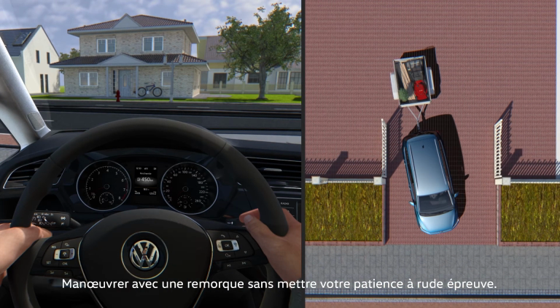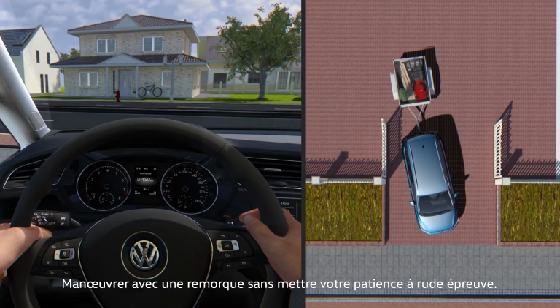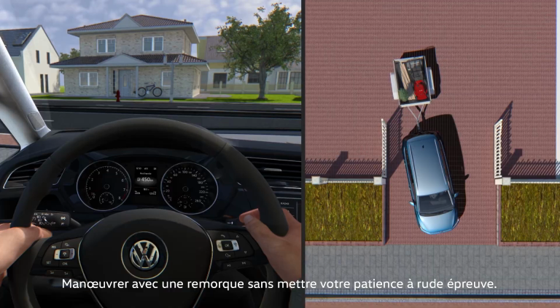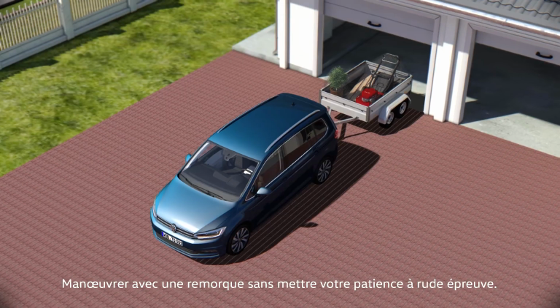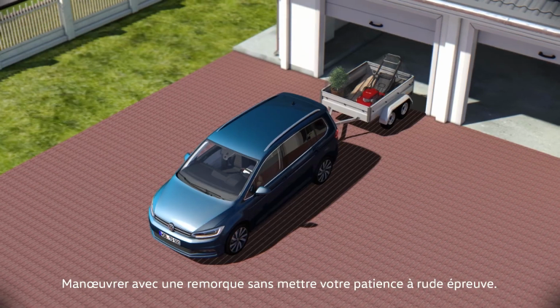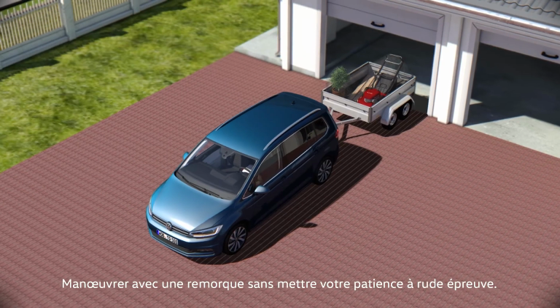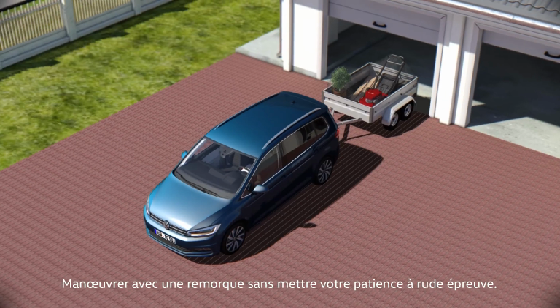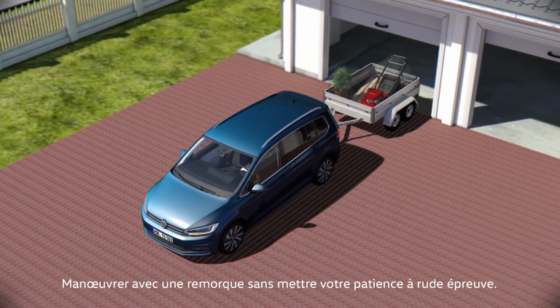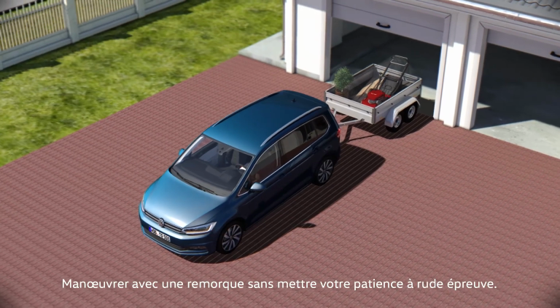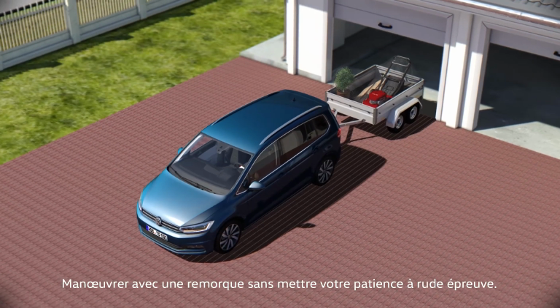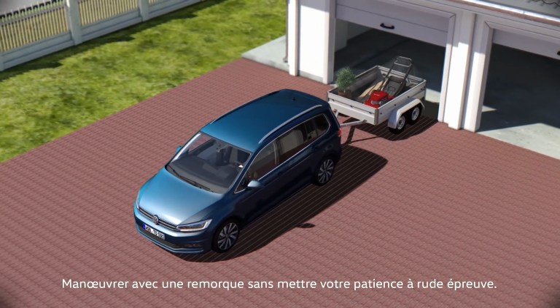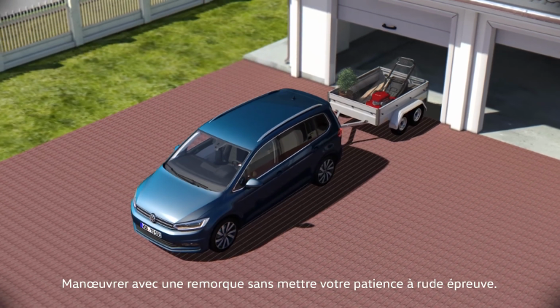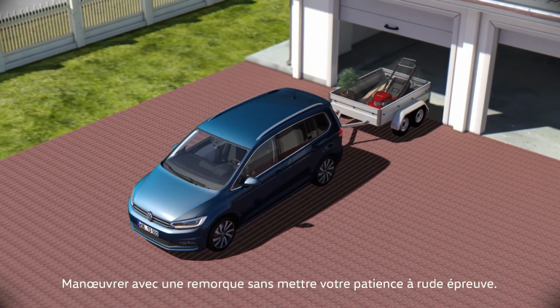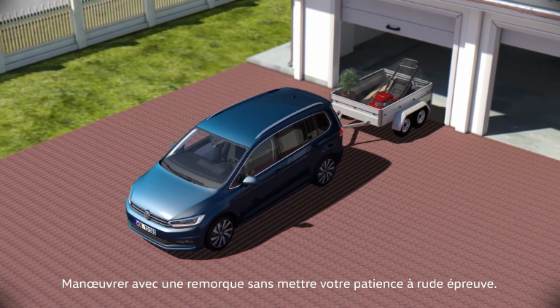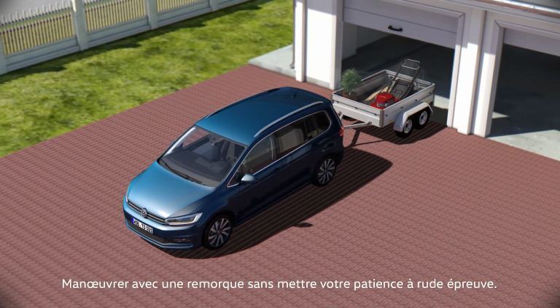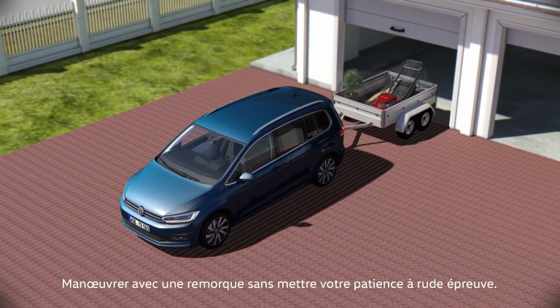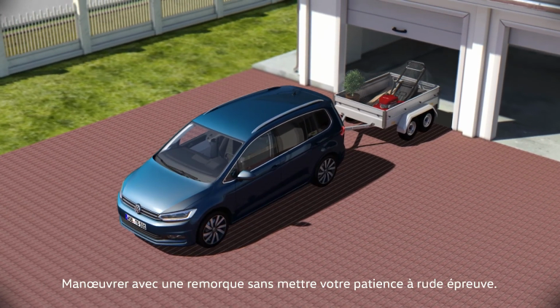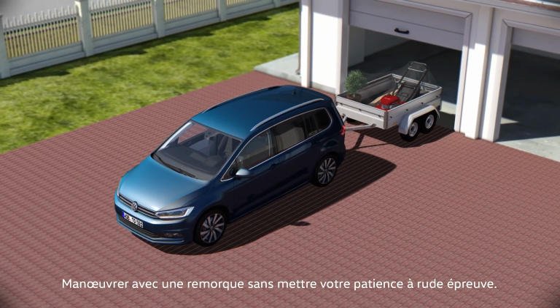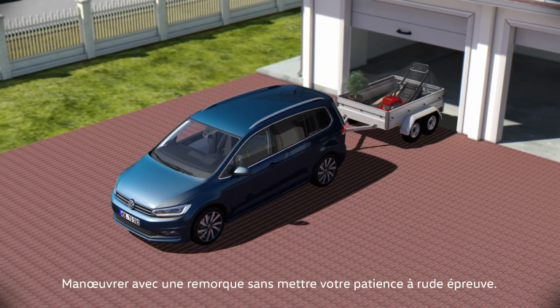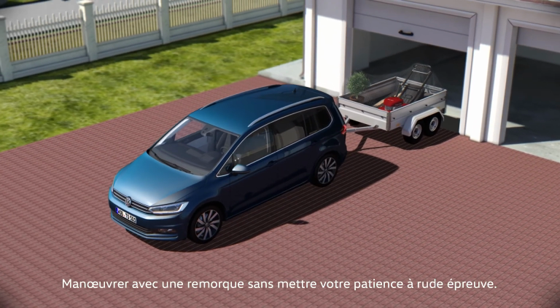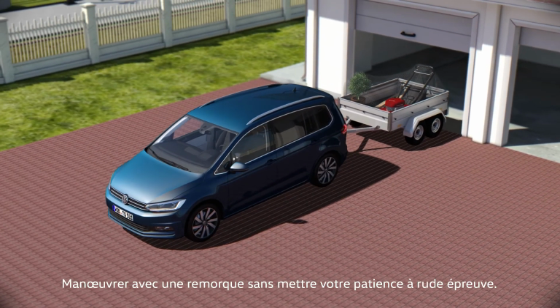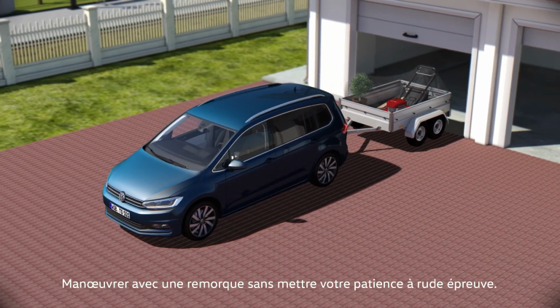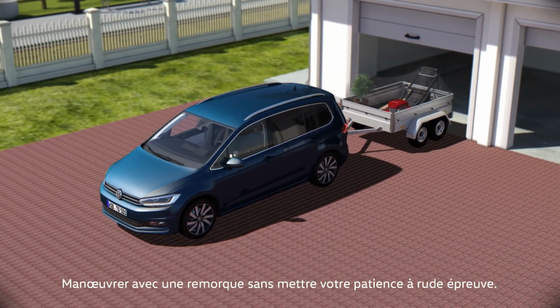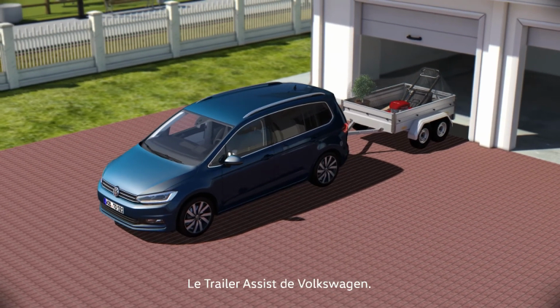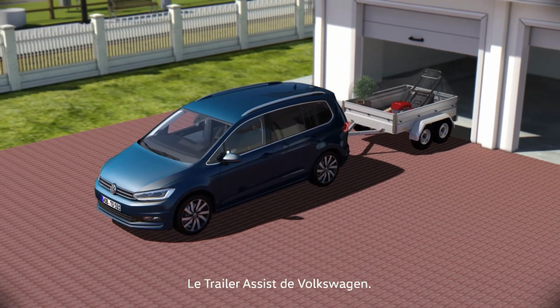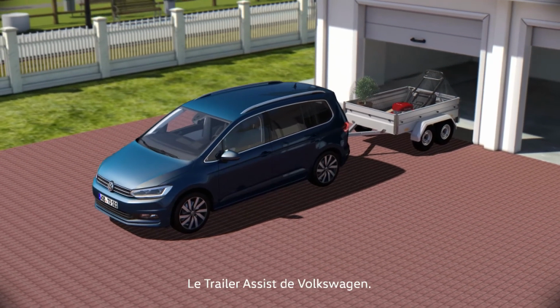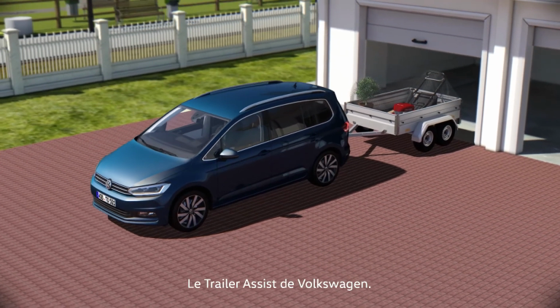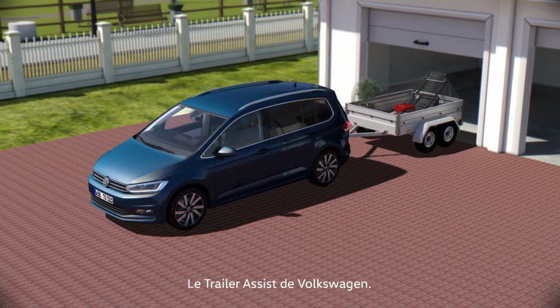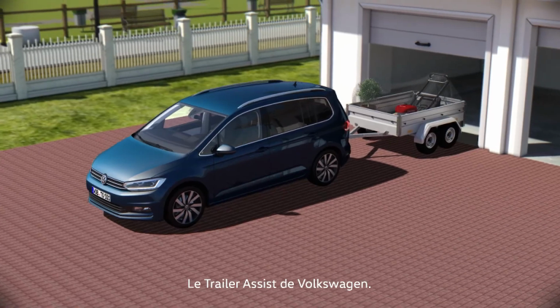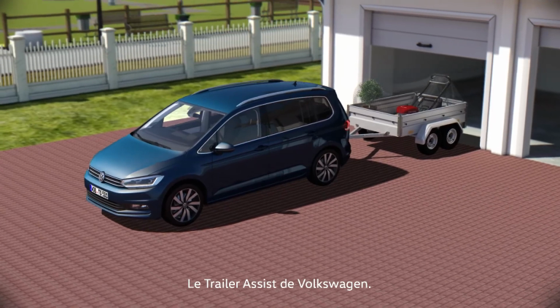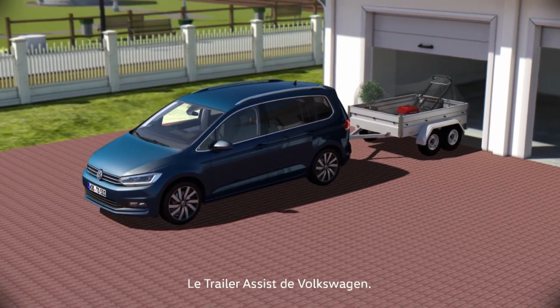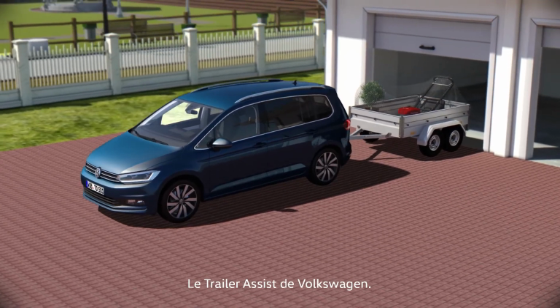Making sure manoeuvring a trailer doesn't put your patience to the test. Trailer Assist from Volkswagen.